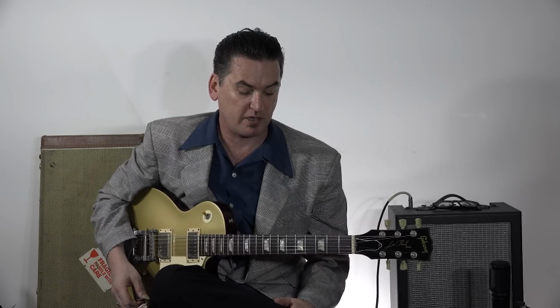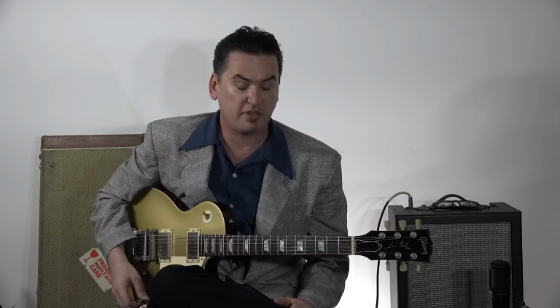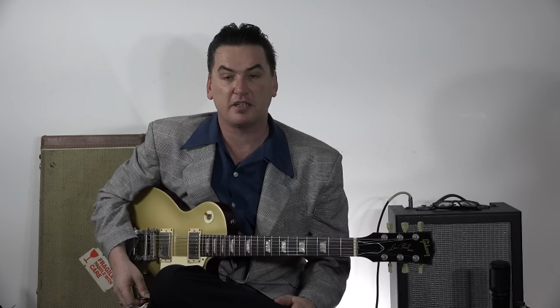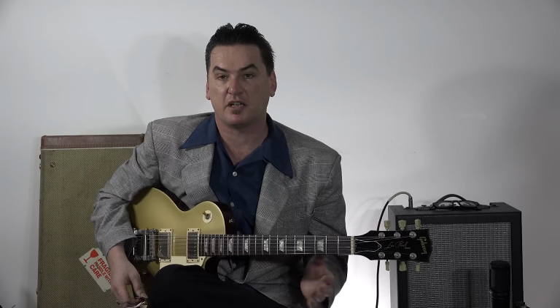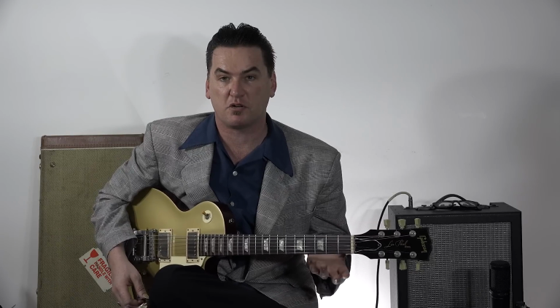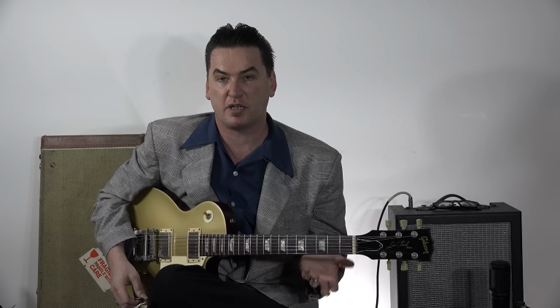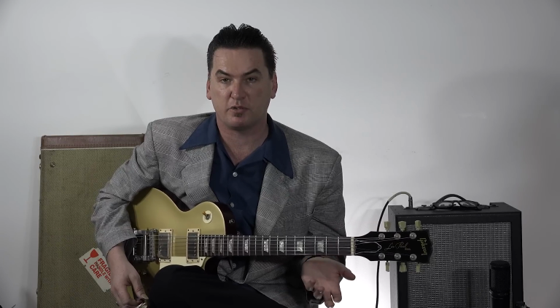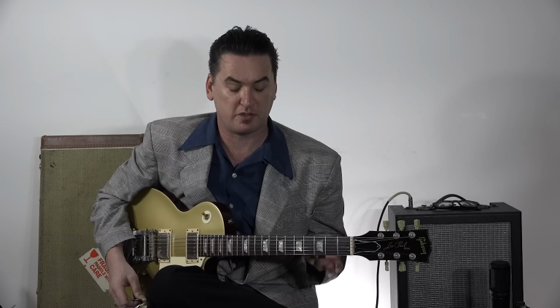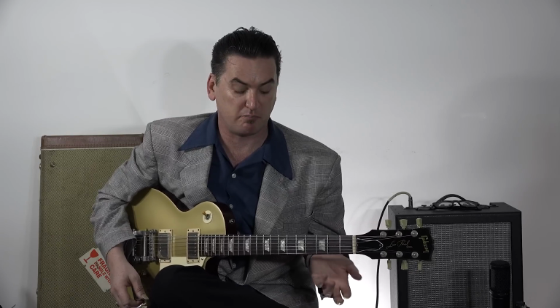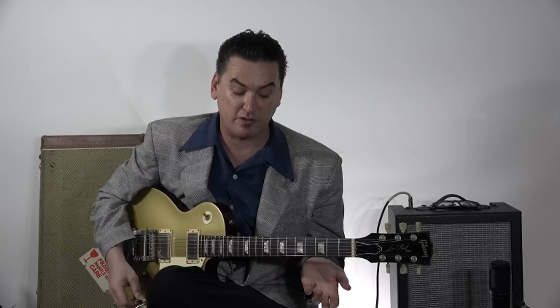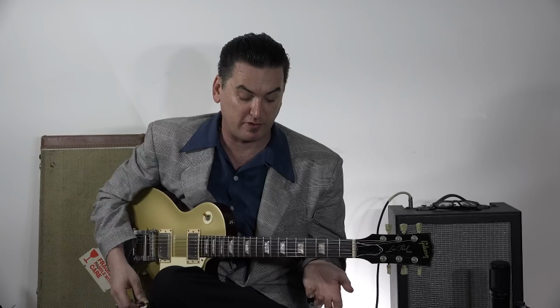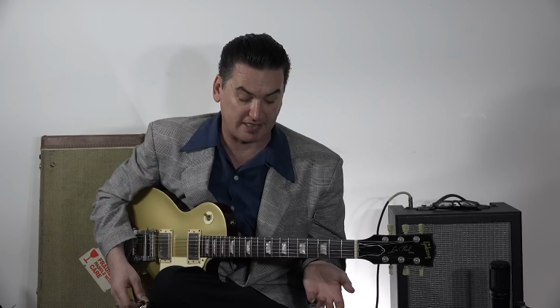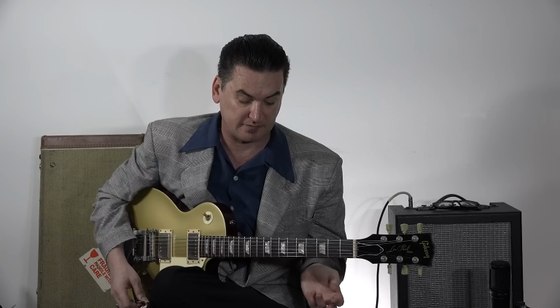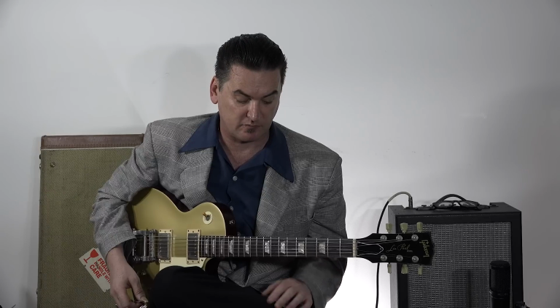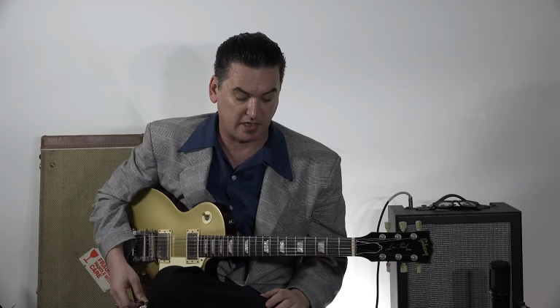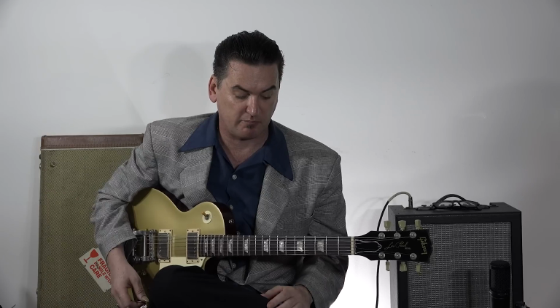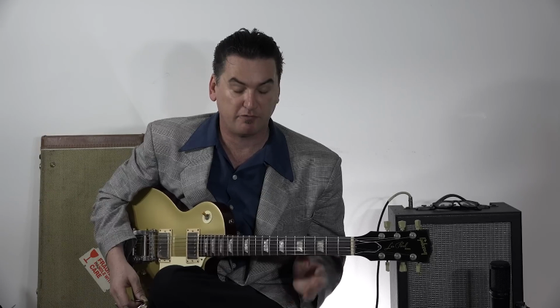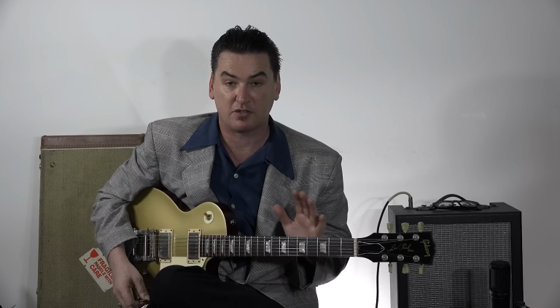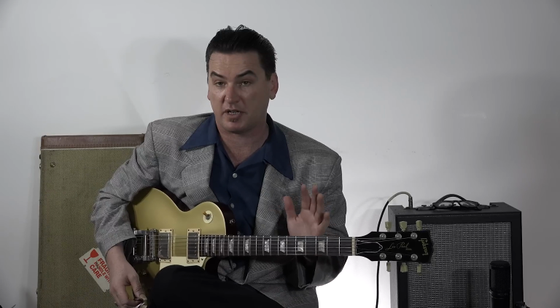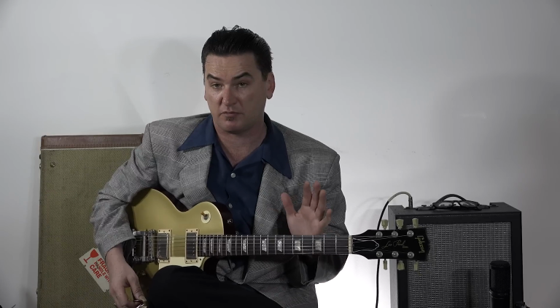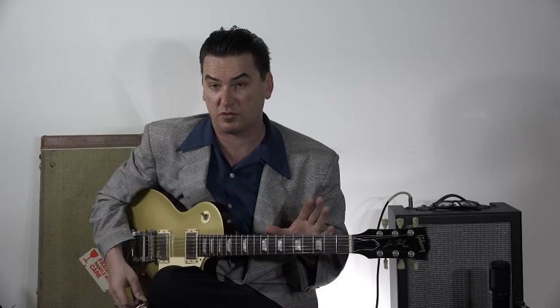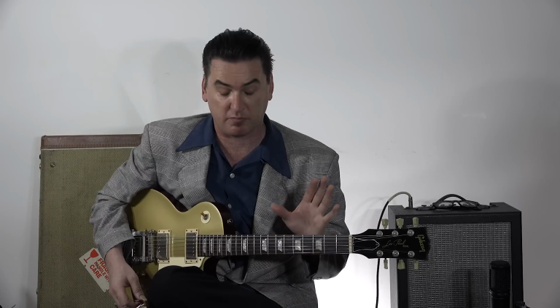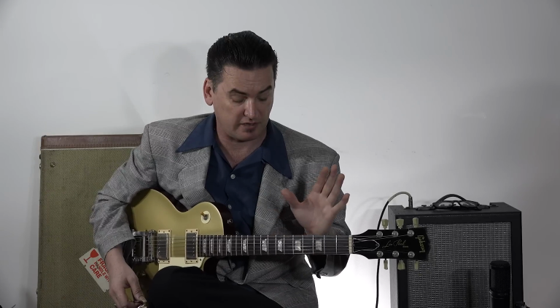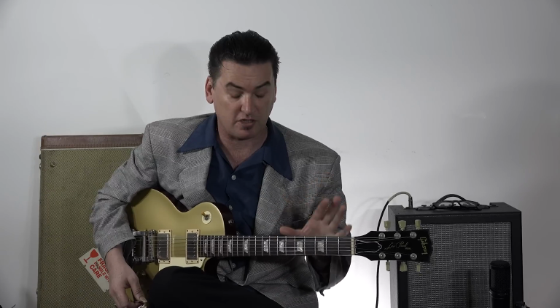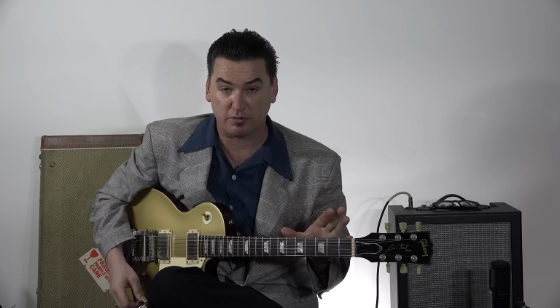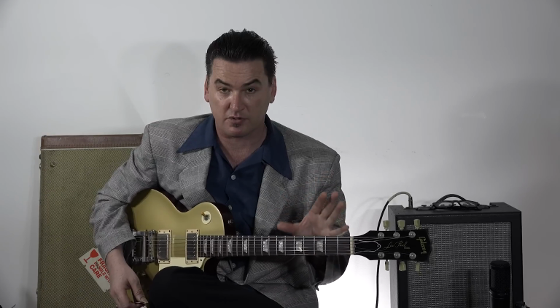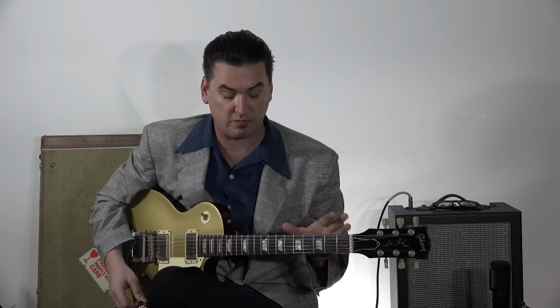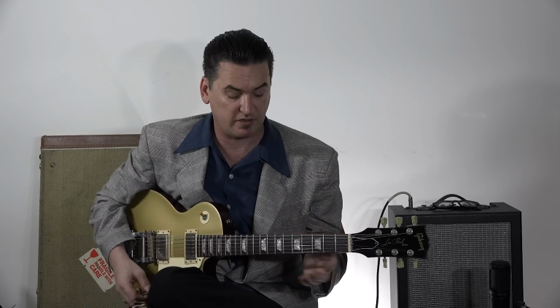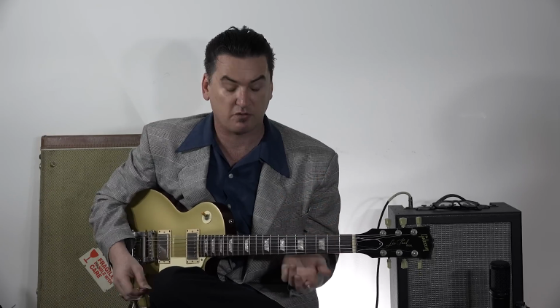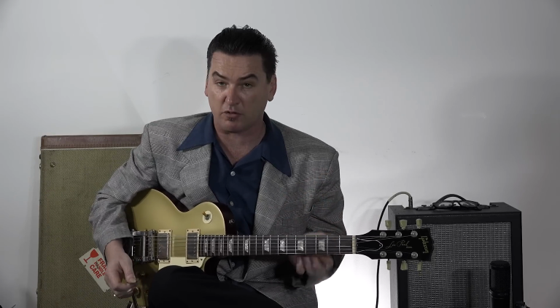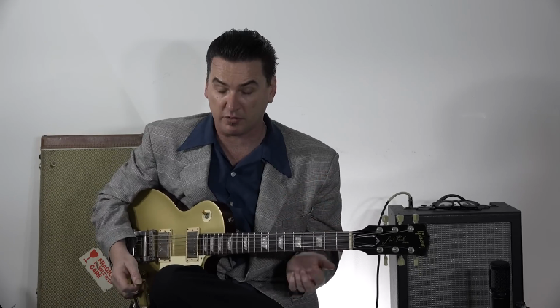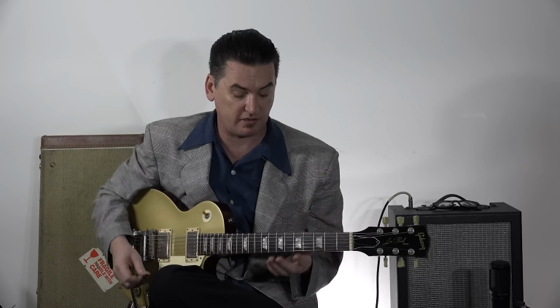We're going to play a 12-bar blues in B-flat. B-flat's a great tune to play jump blues and swing. It's a great horn key.